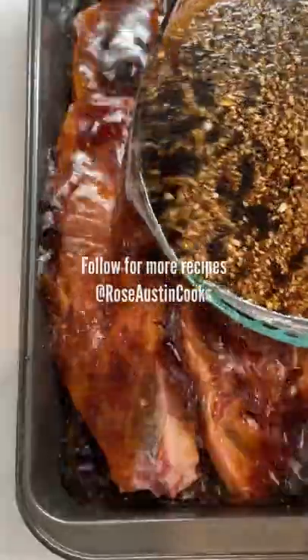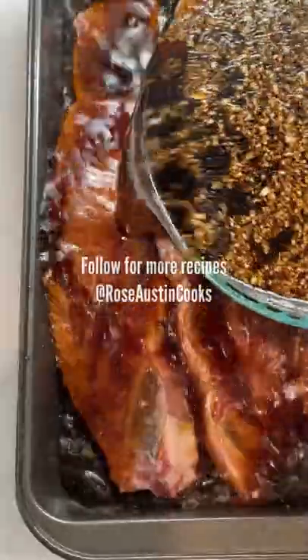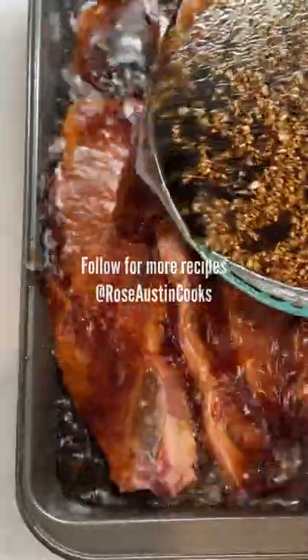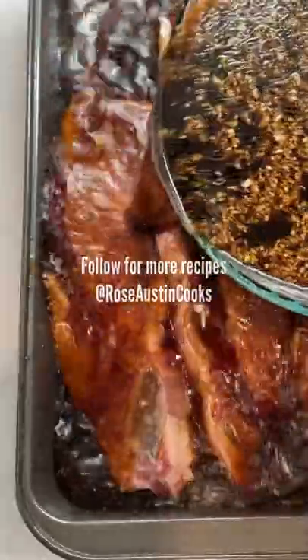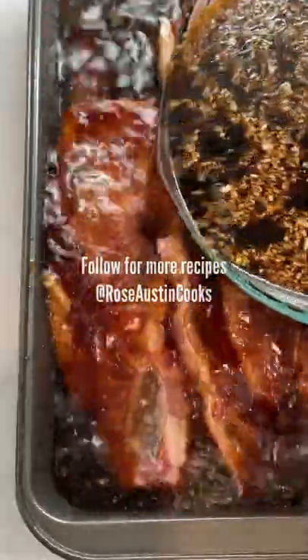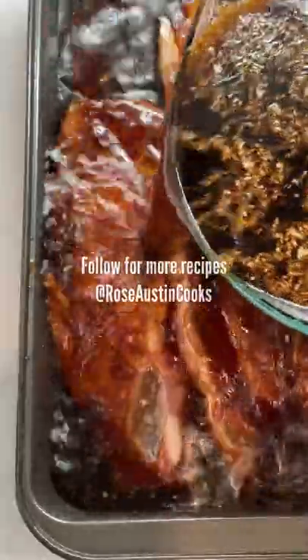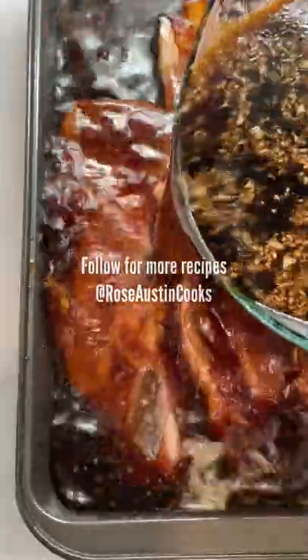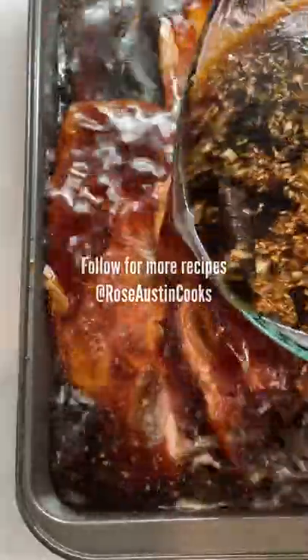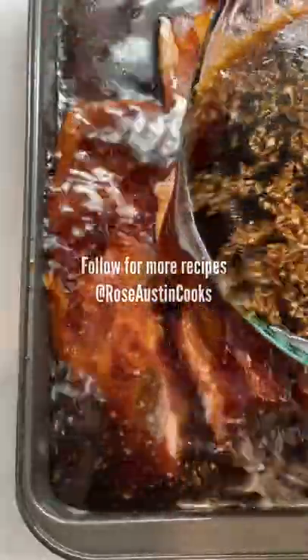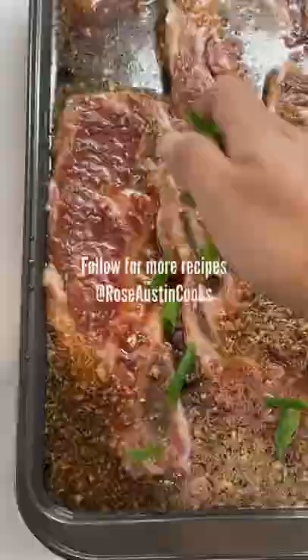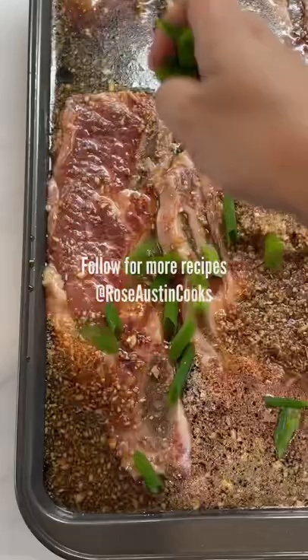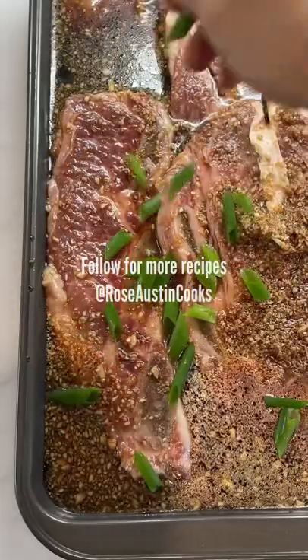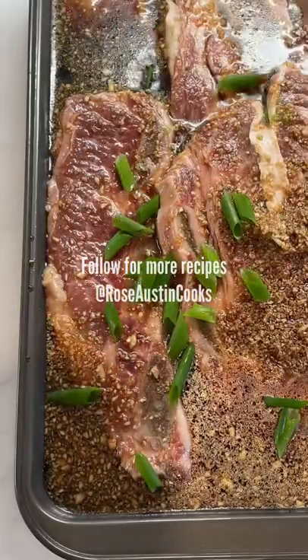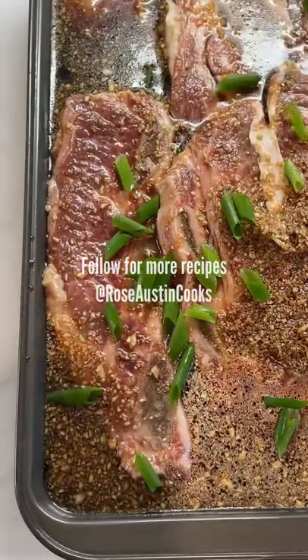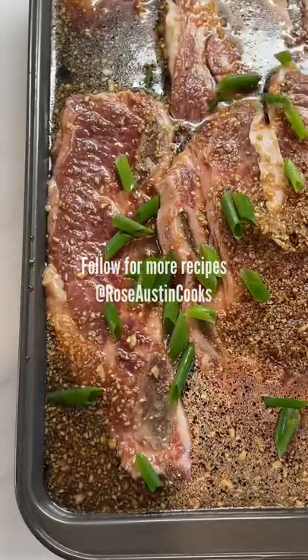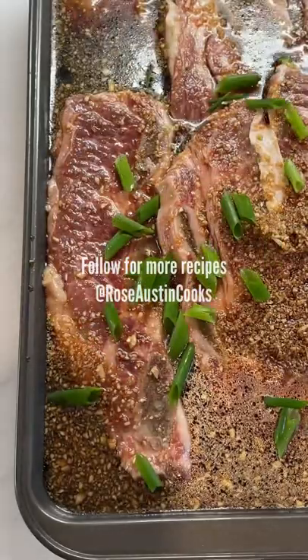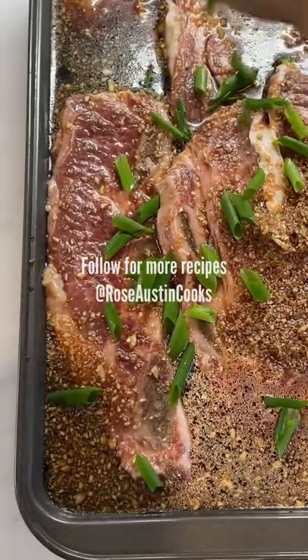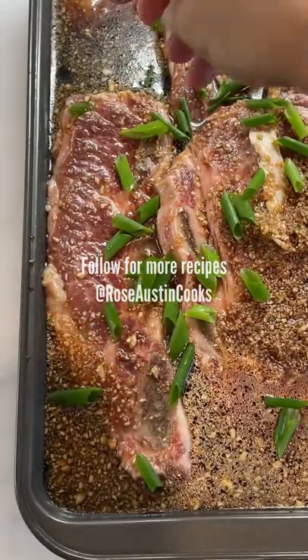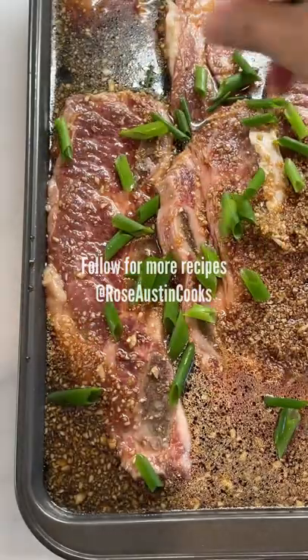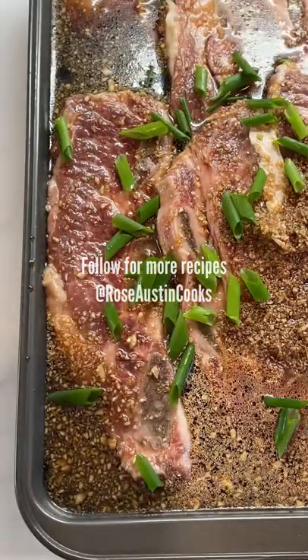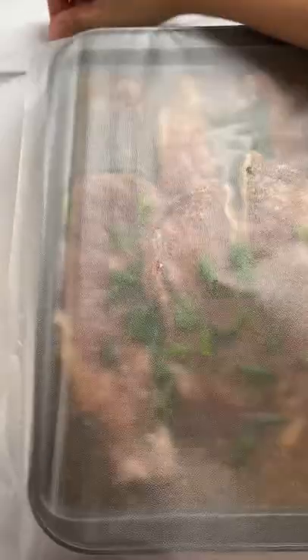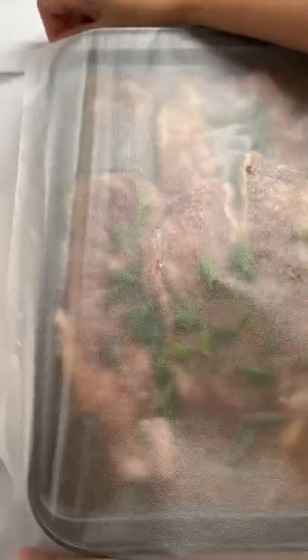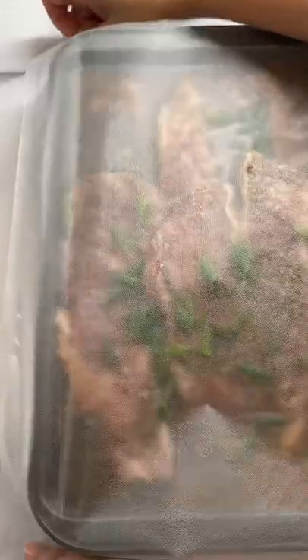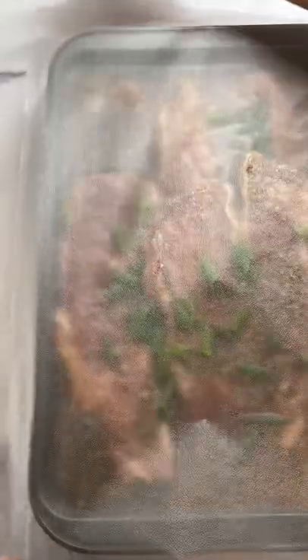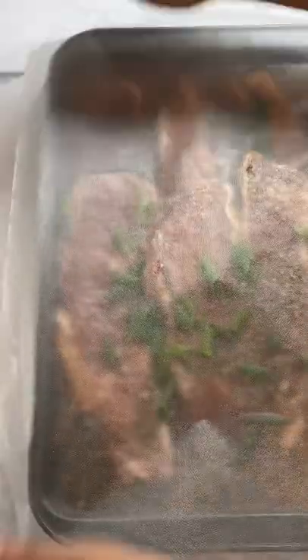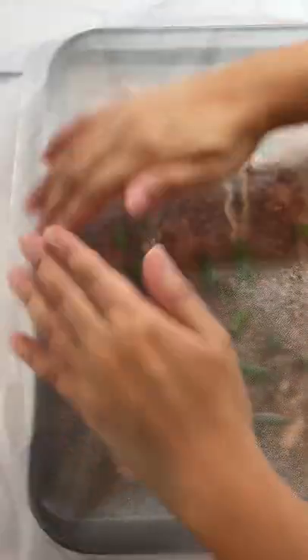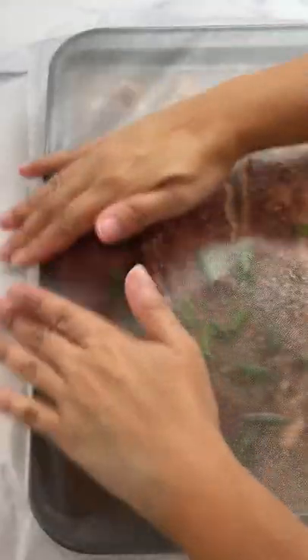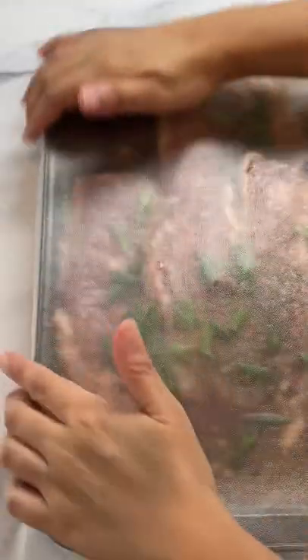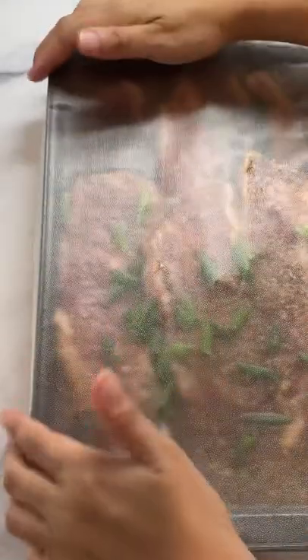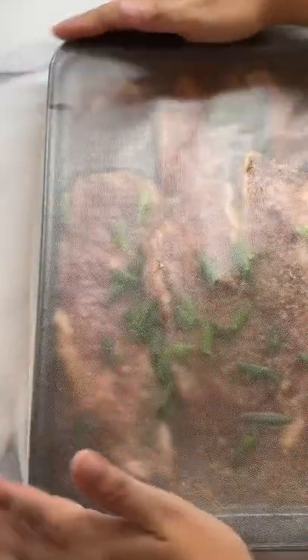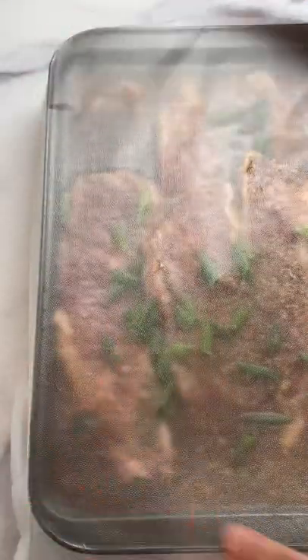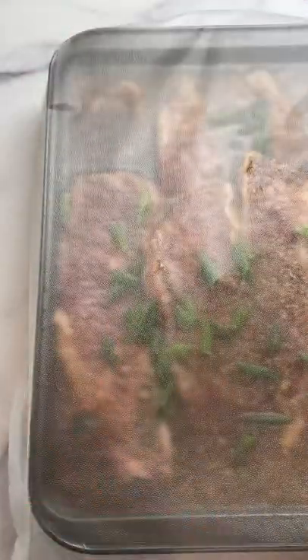Pour the marinade over the ribs. Sprinkle some green onions. Cover and refrigerate.